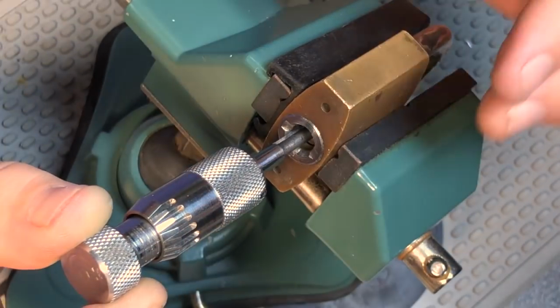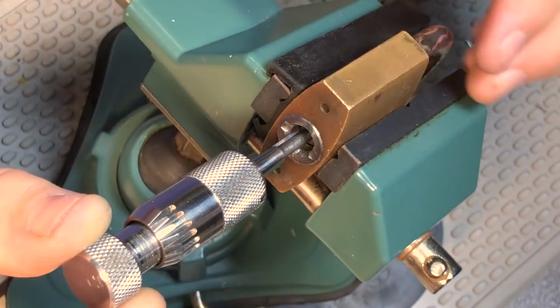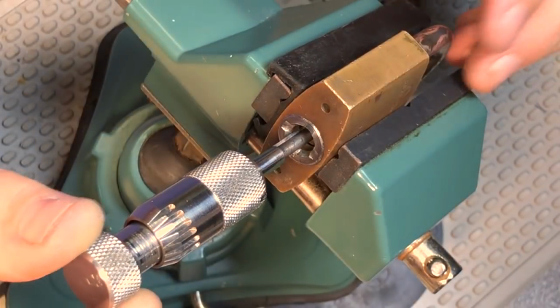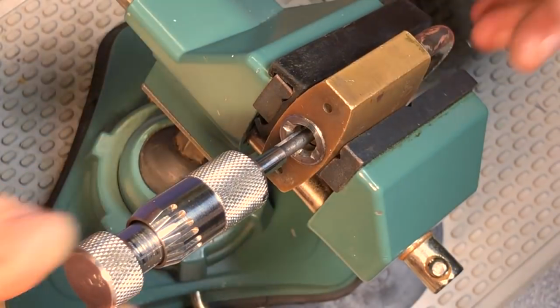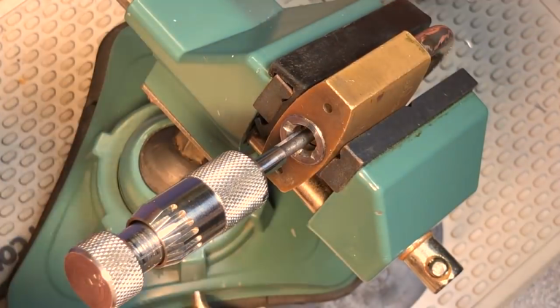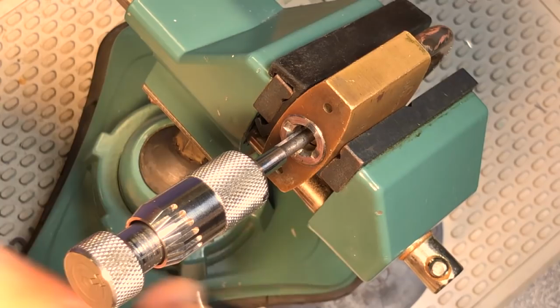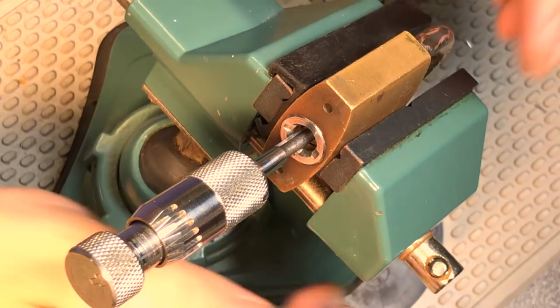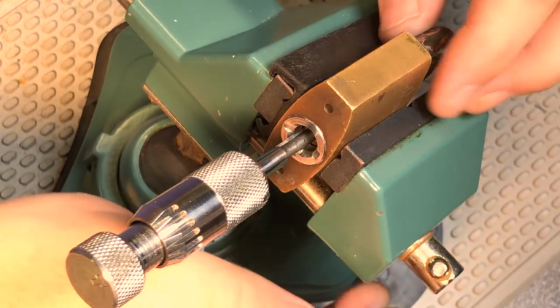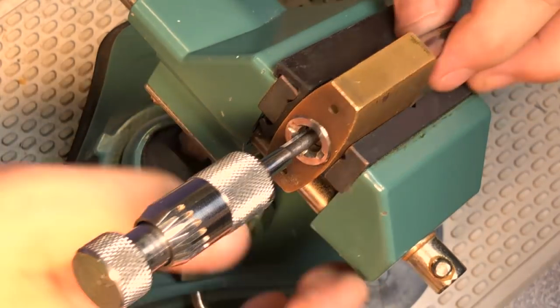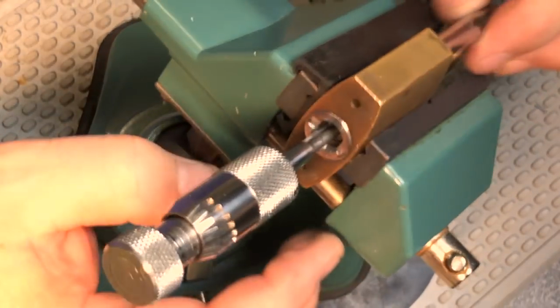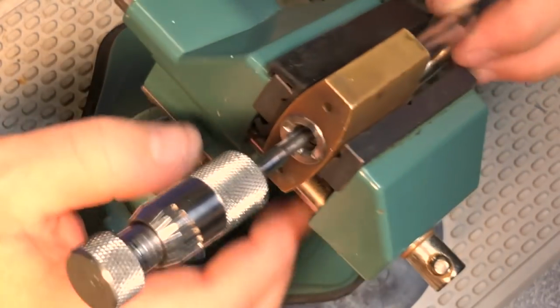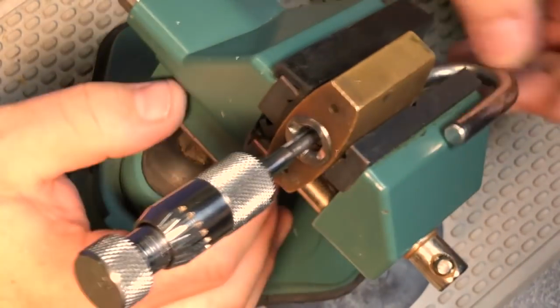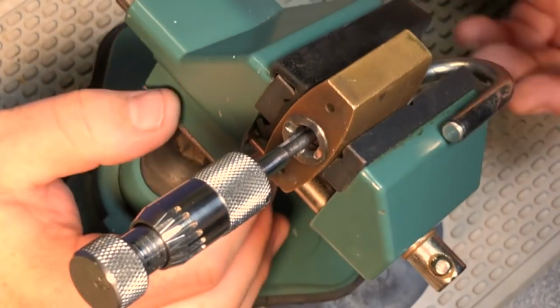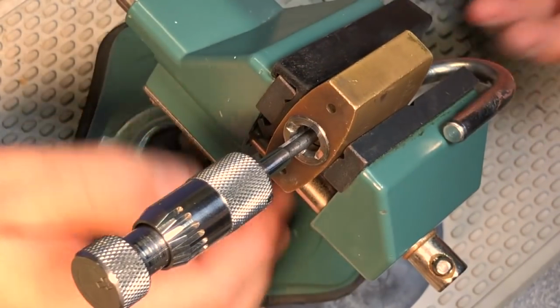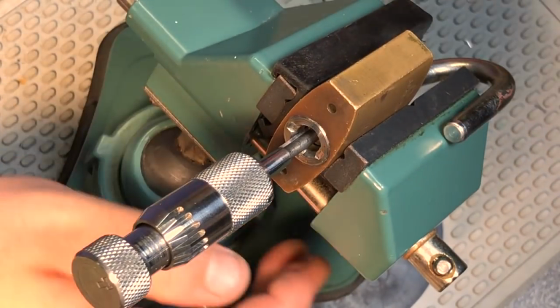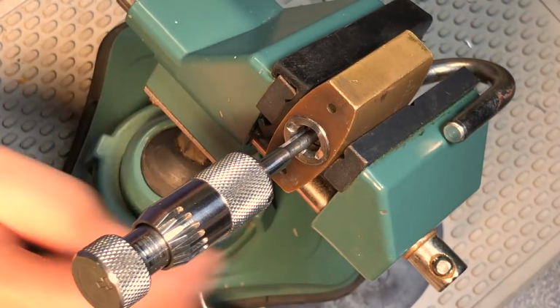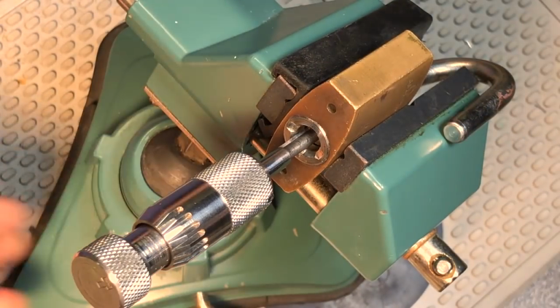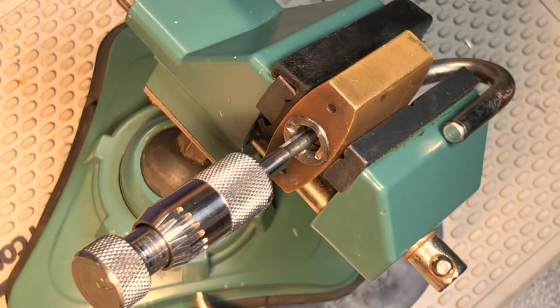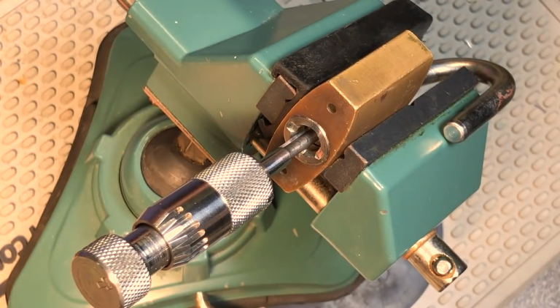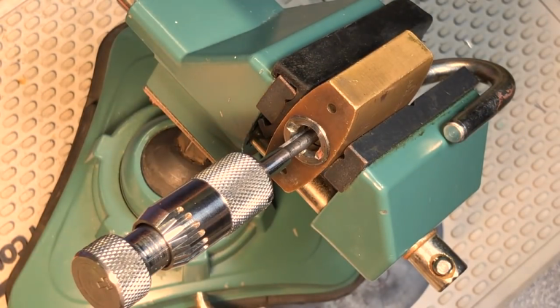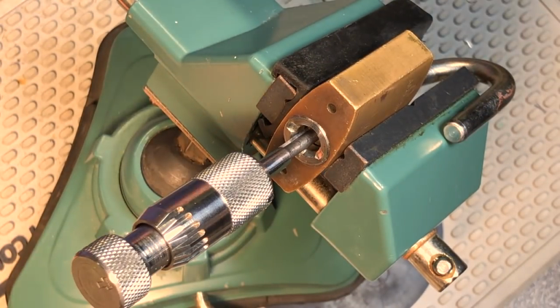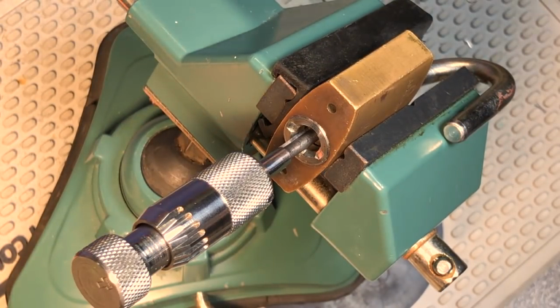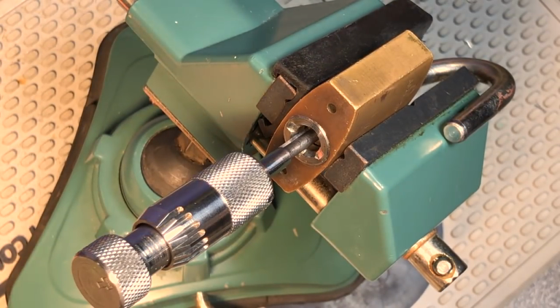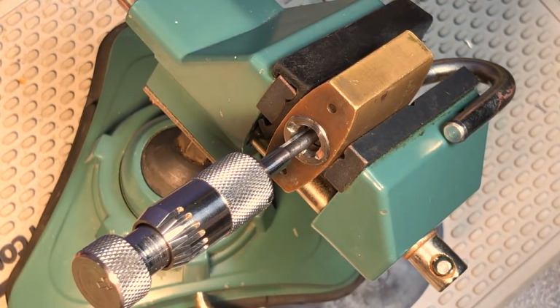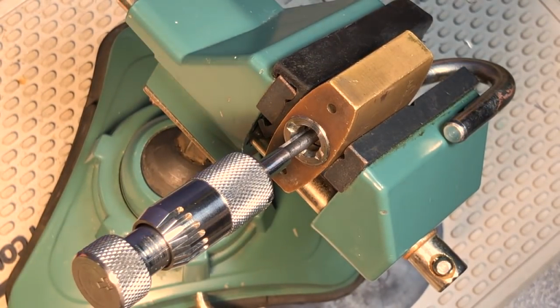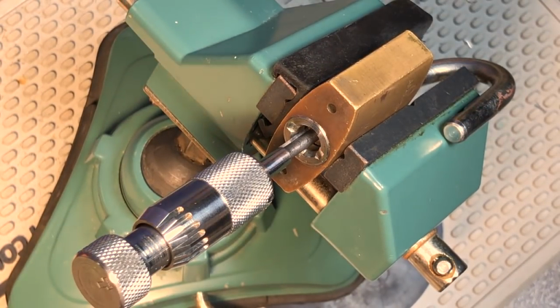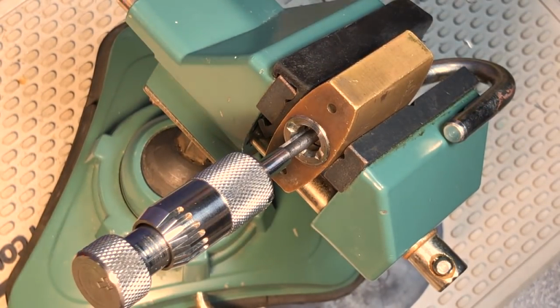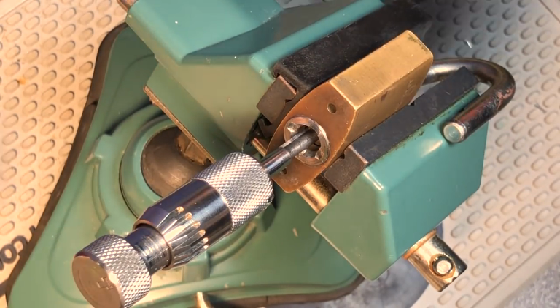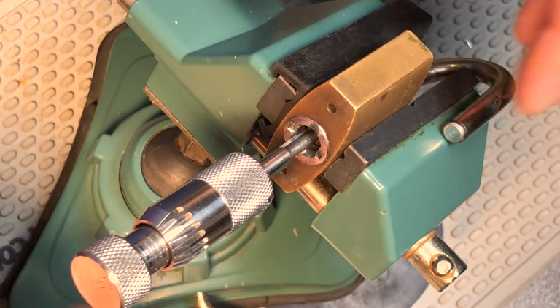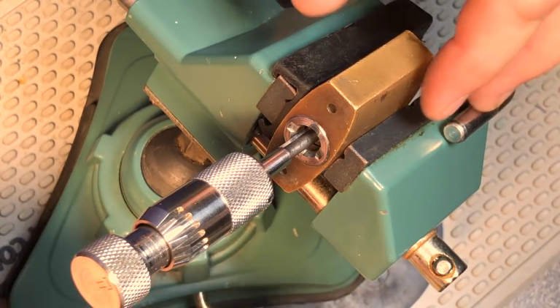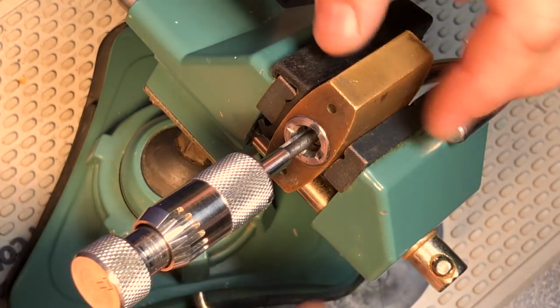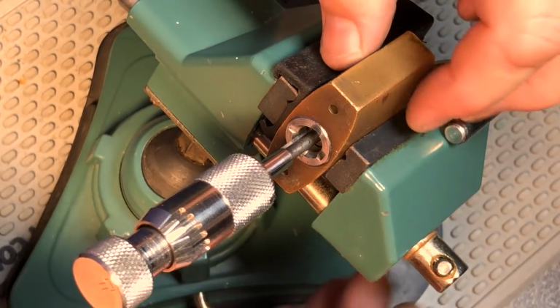And we got the lock open! Let's see if we can keep it in frame while we take it apart.